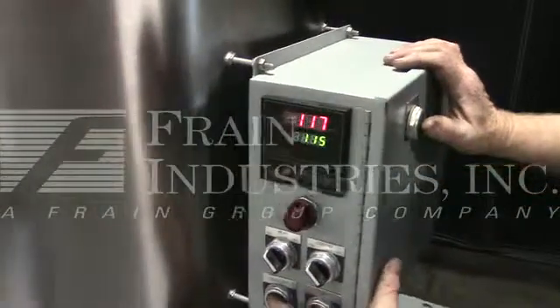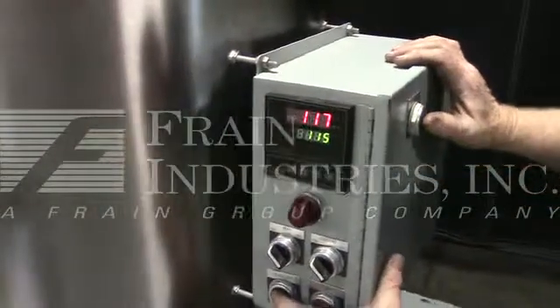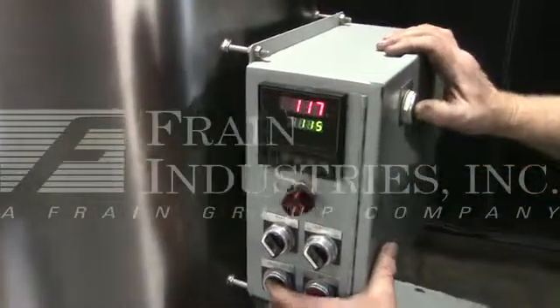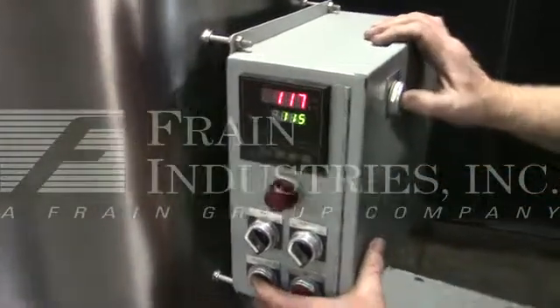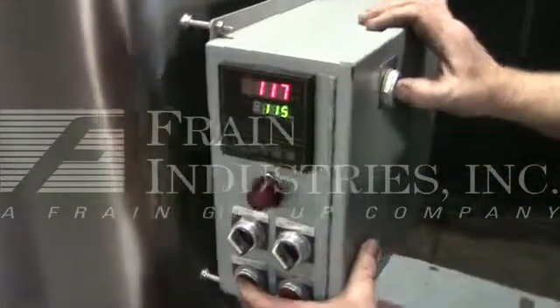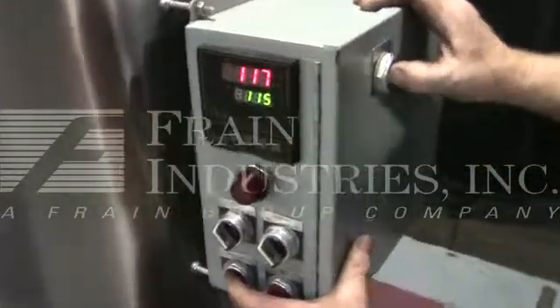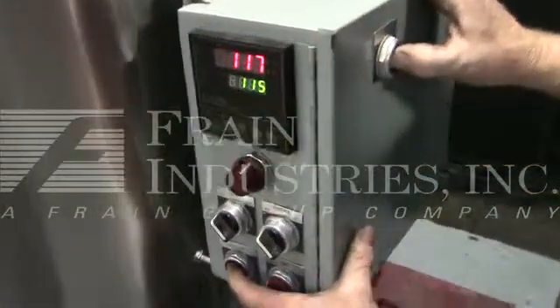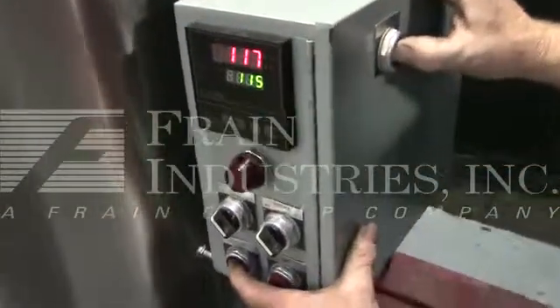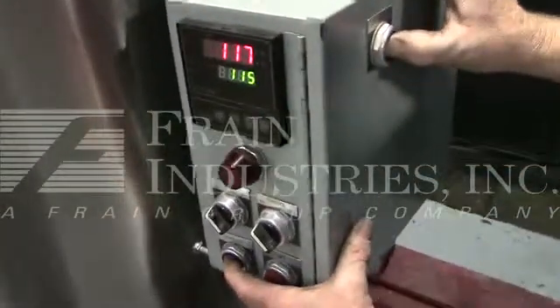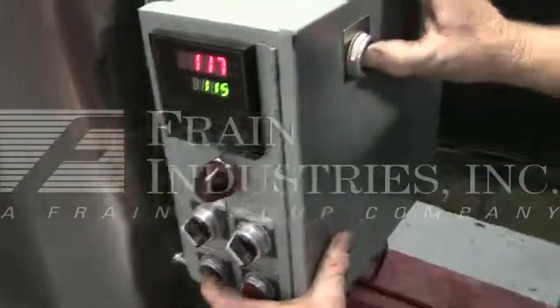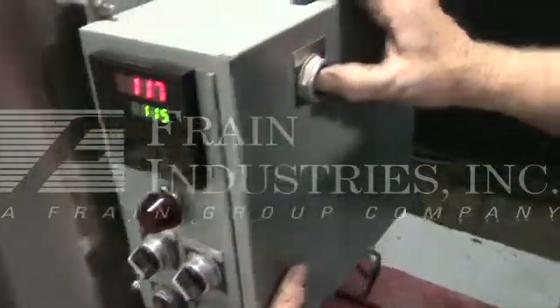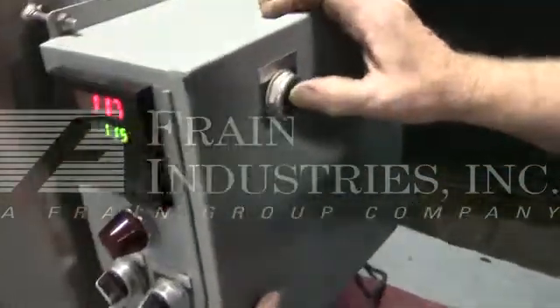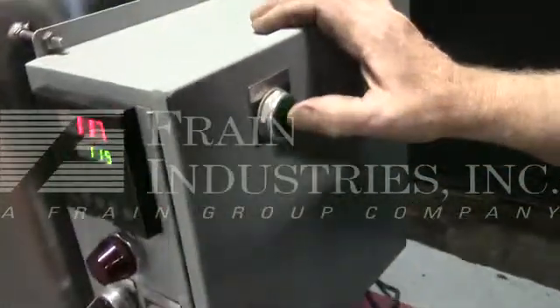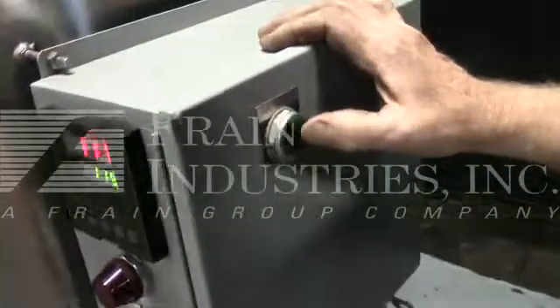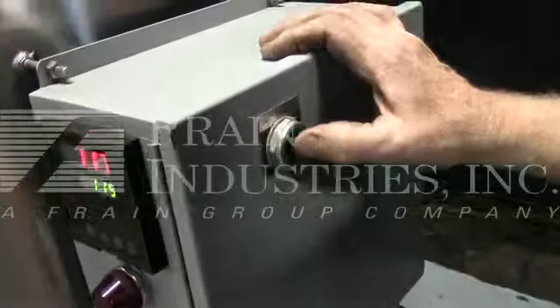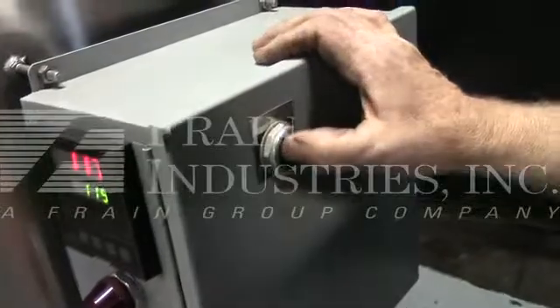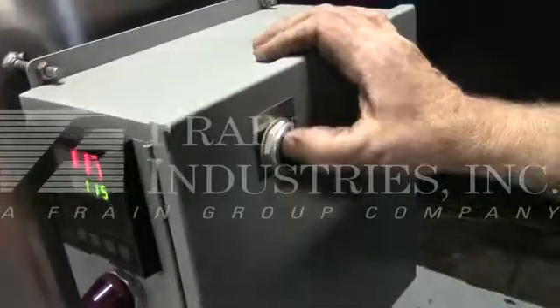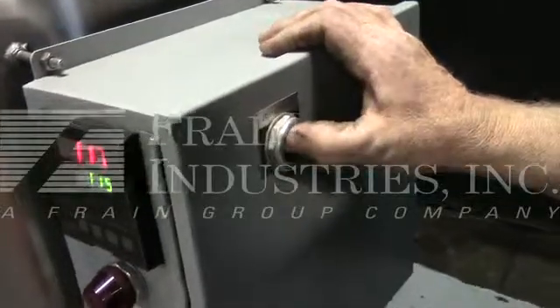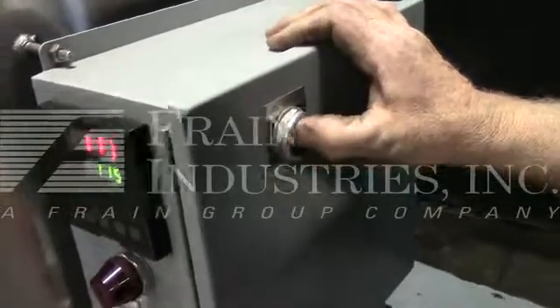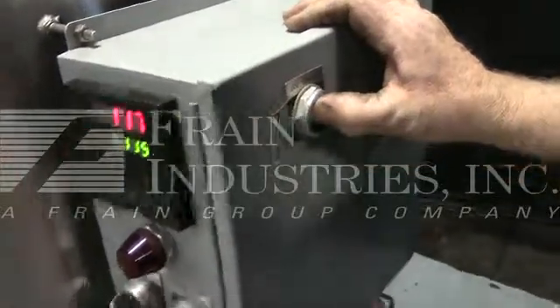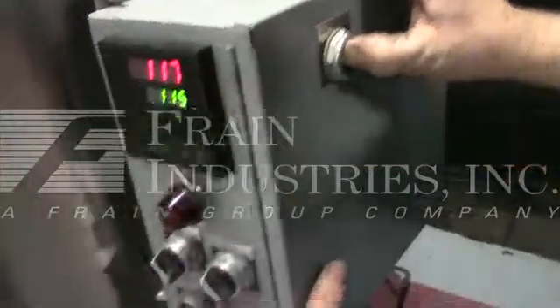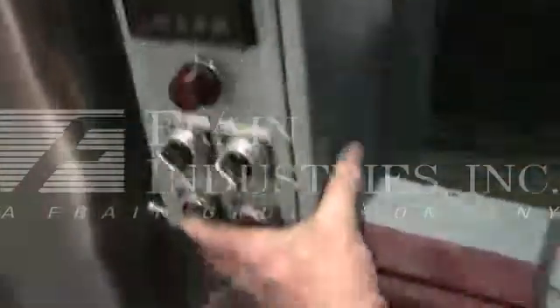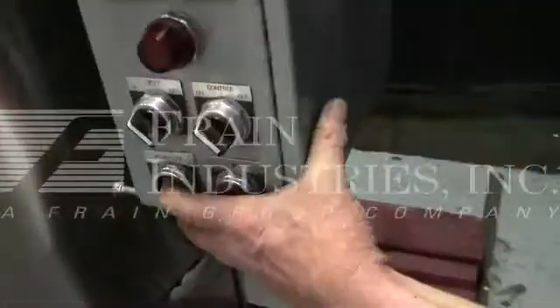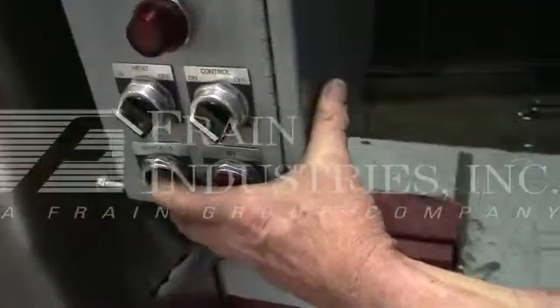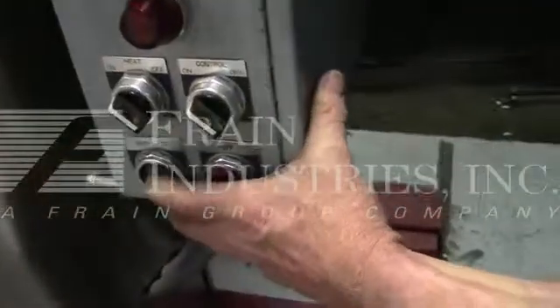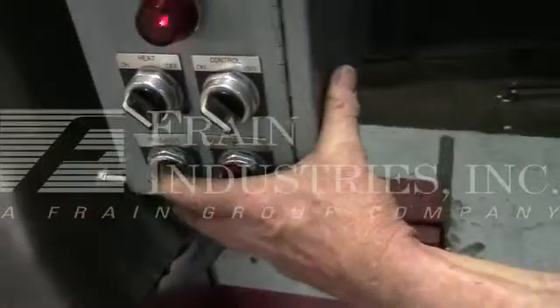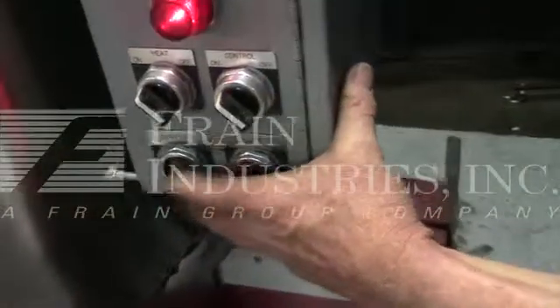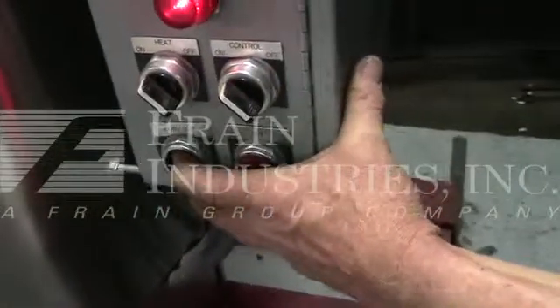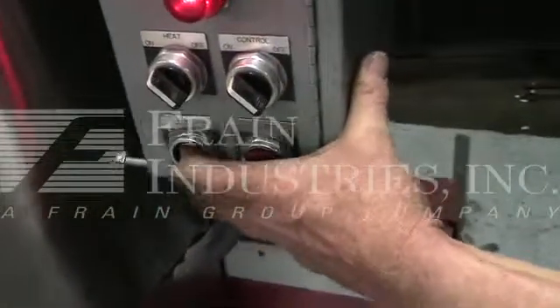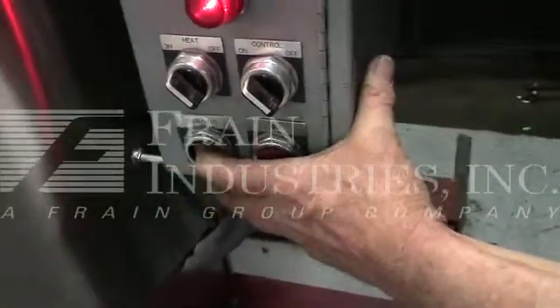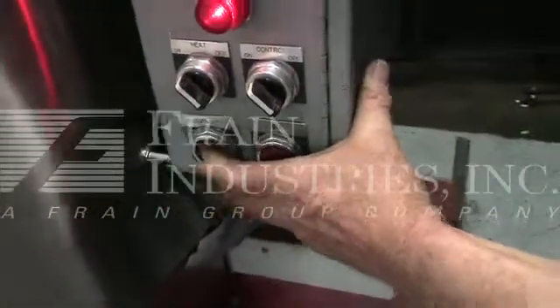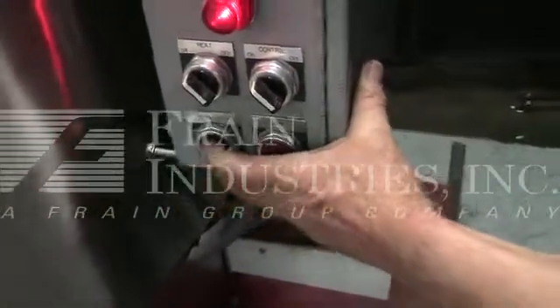To run the jog function, you hold the jog button down and then press run jog.